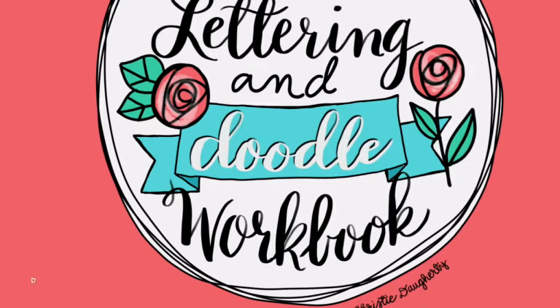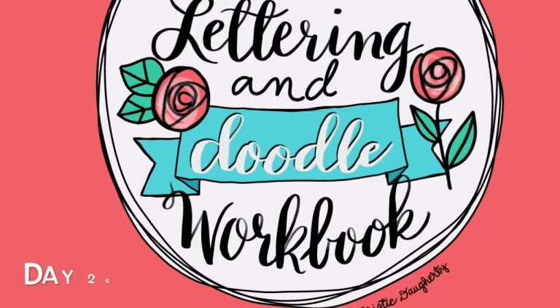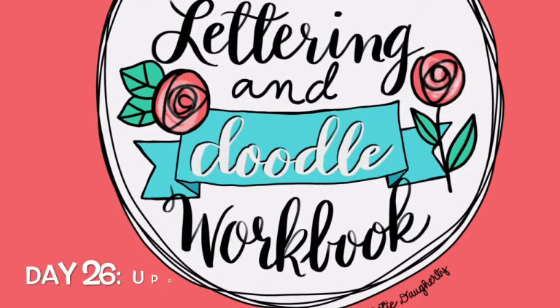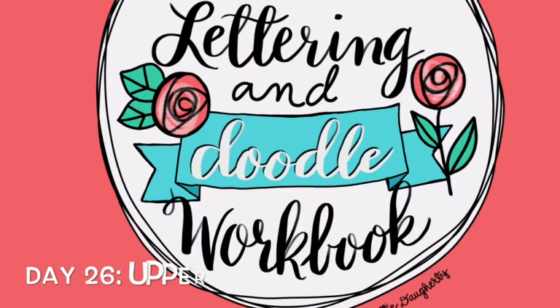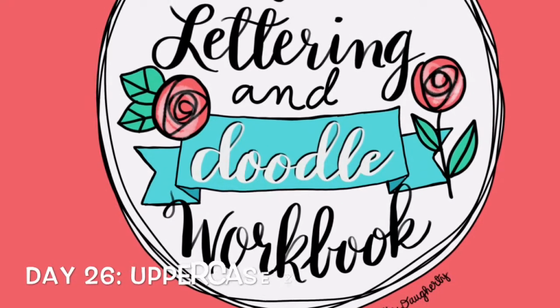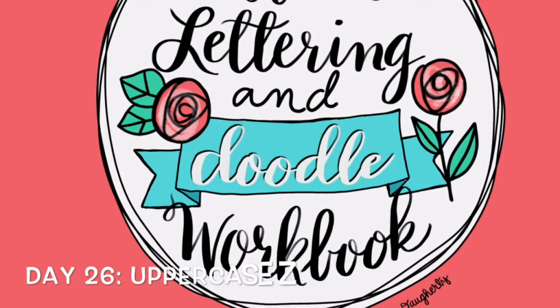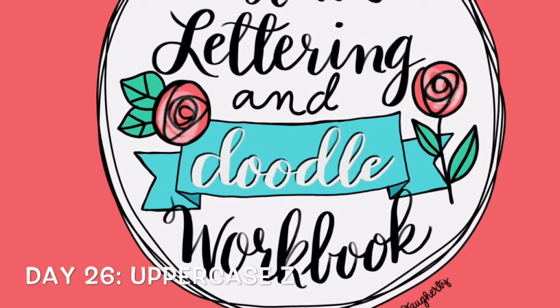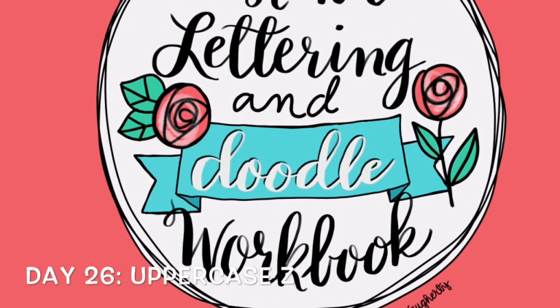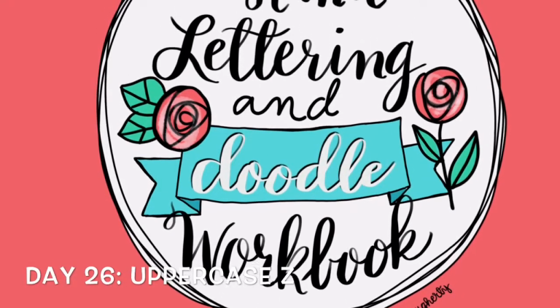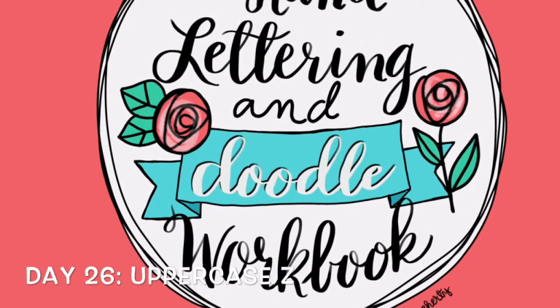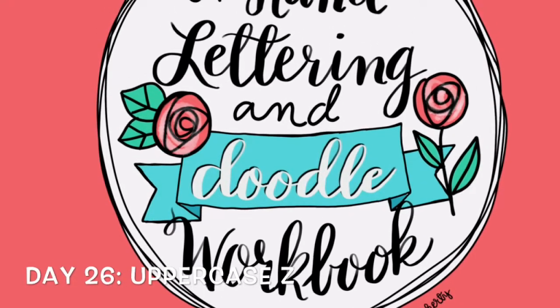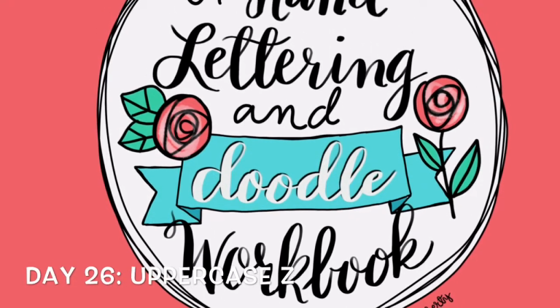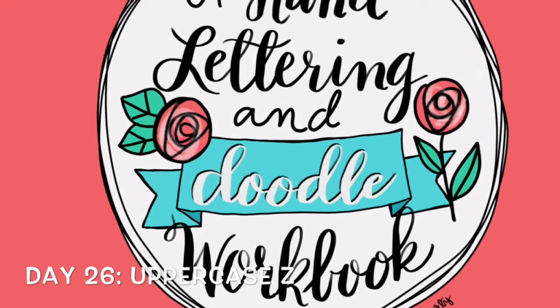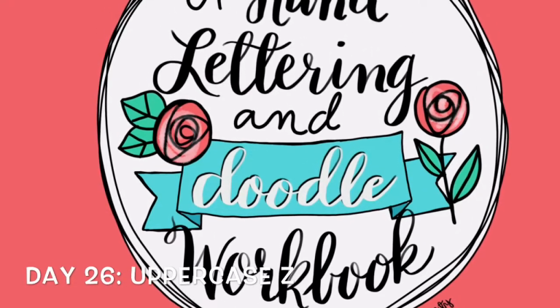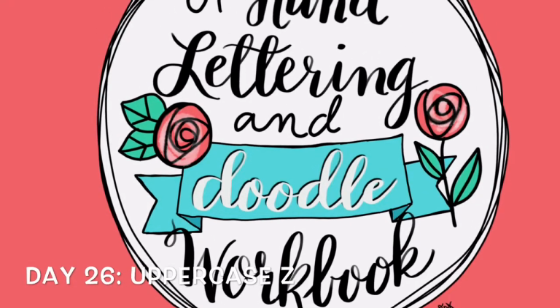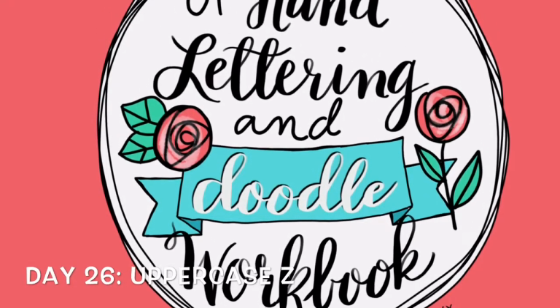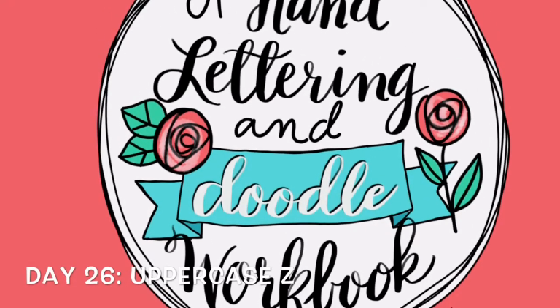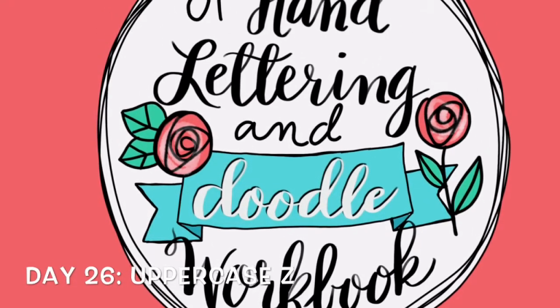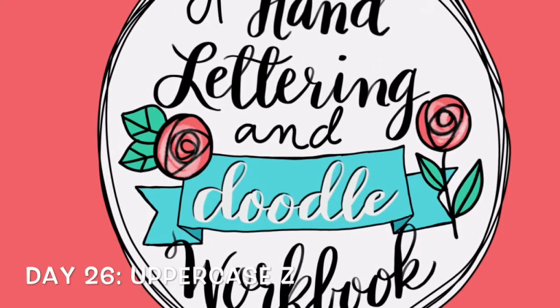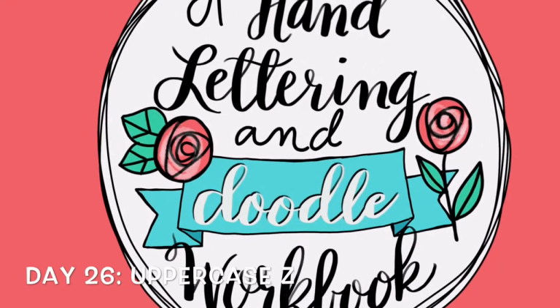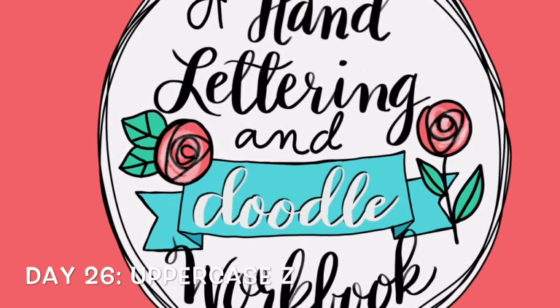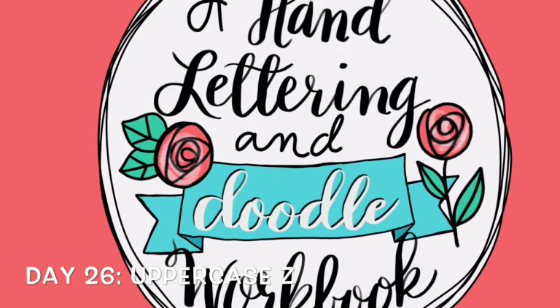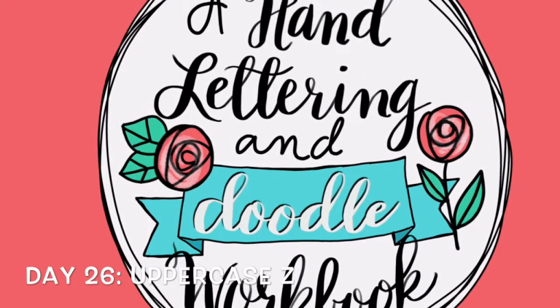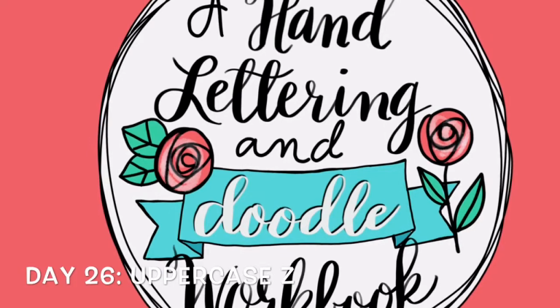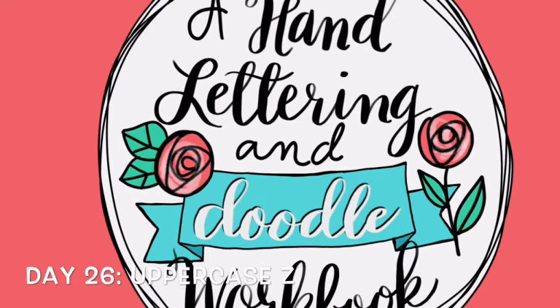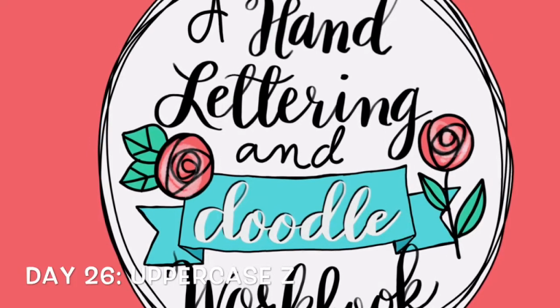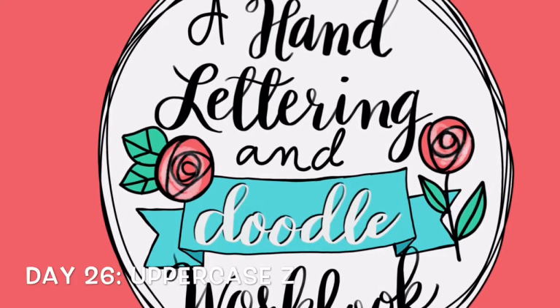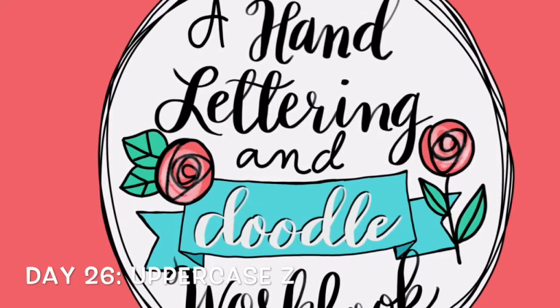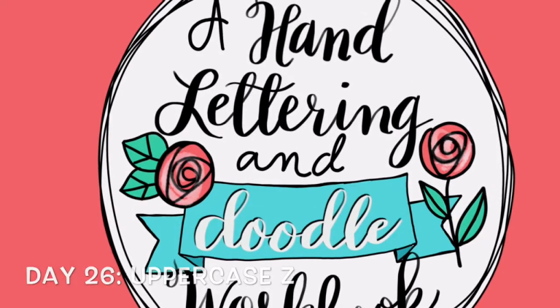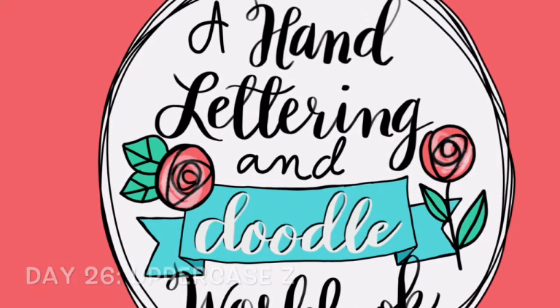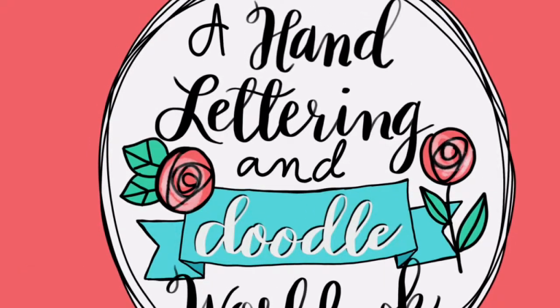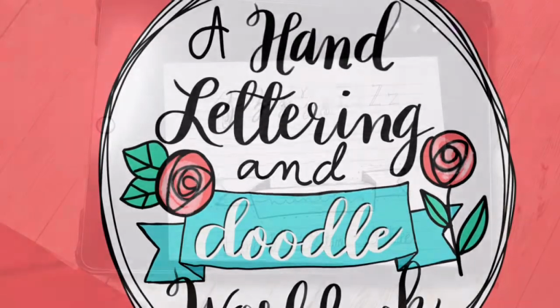Did you really stick in there for the whole alphabet? If you did, that is amazing. And if you didn't, that's great too. I'm just glad that you're here.